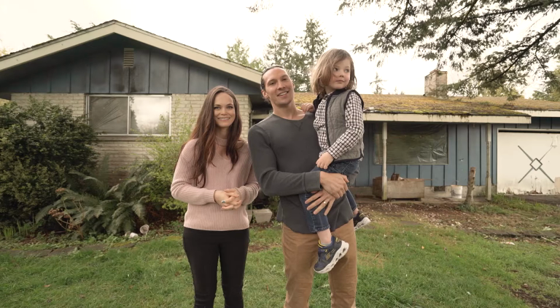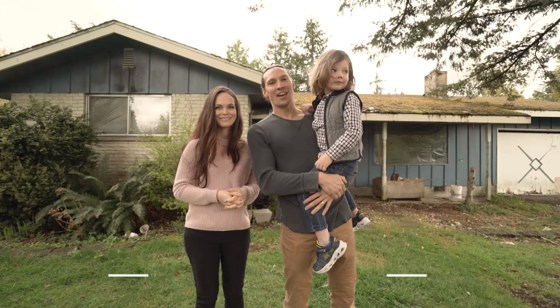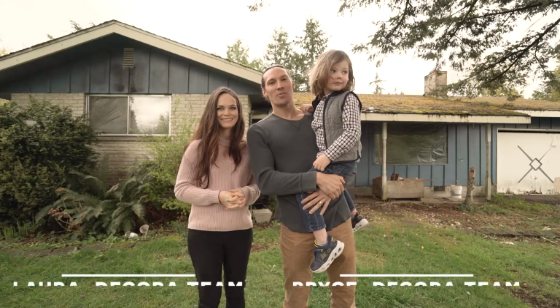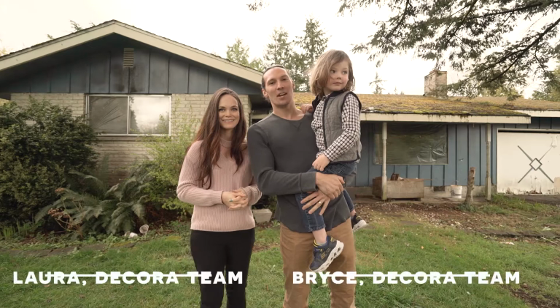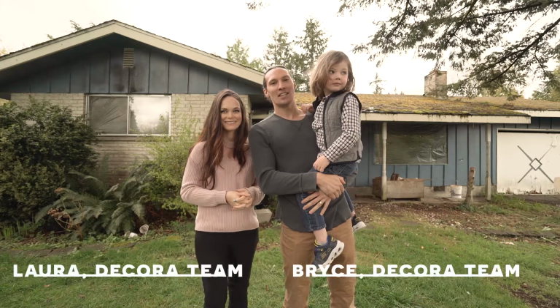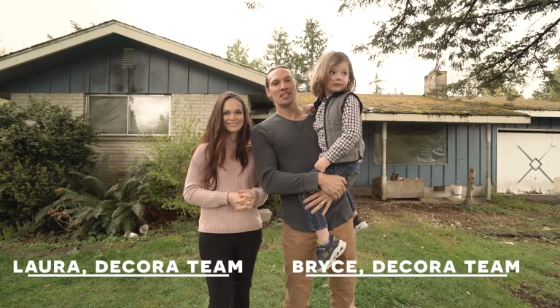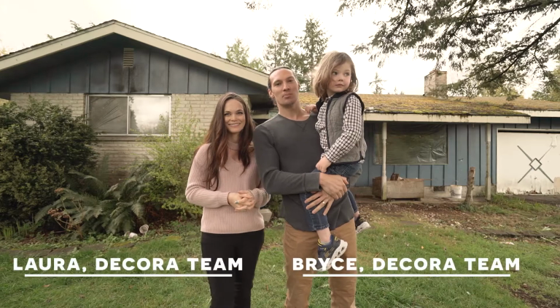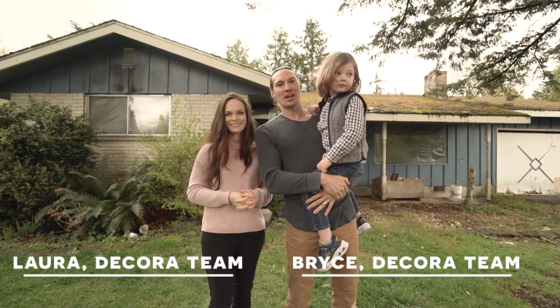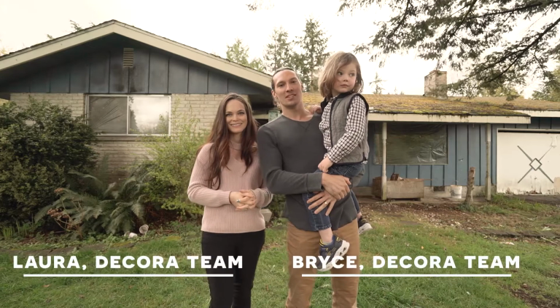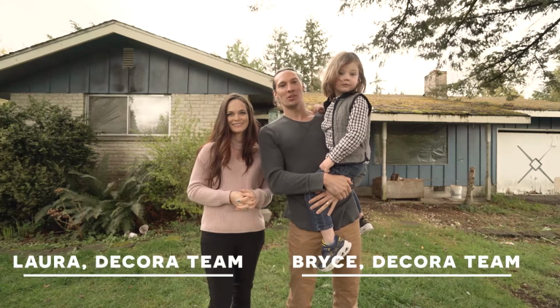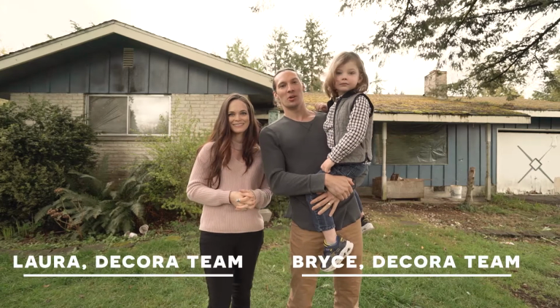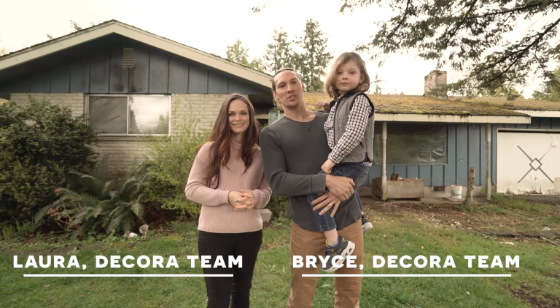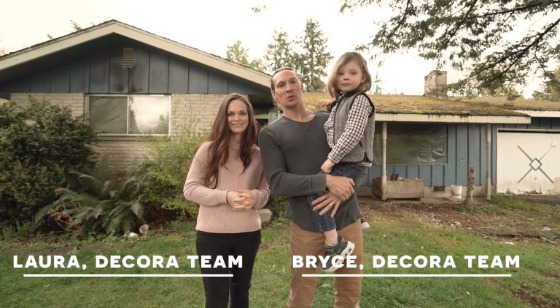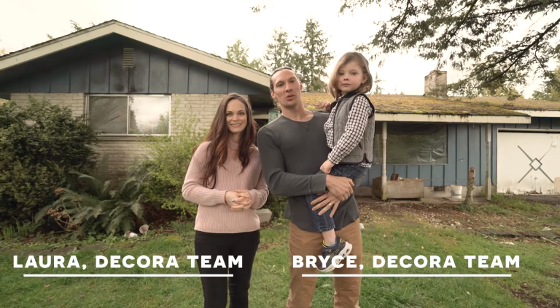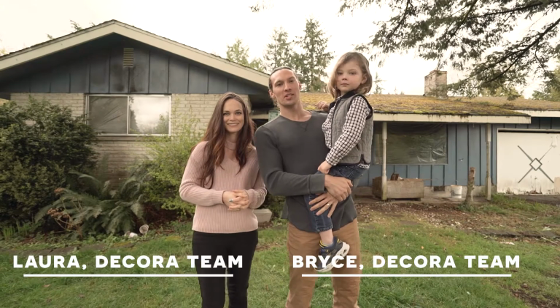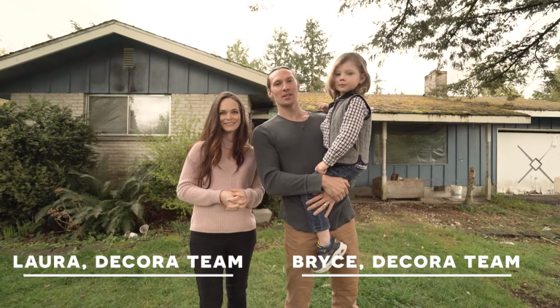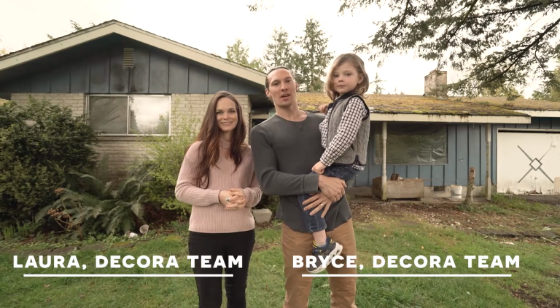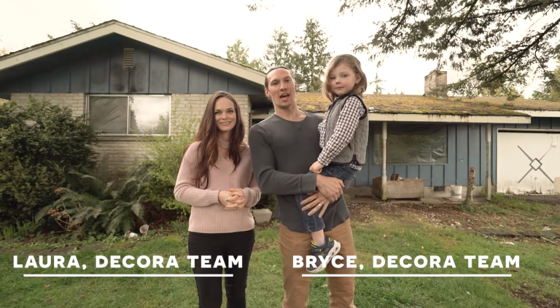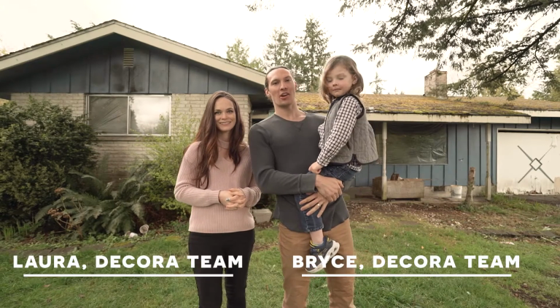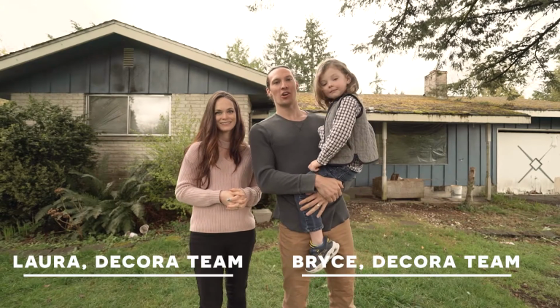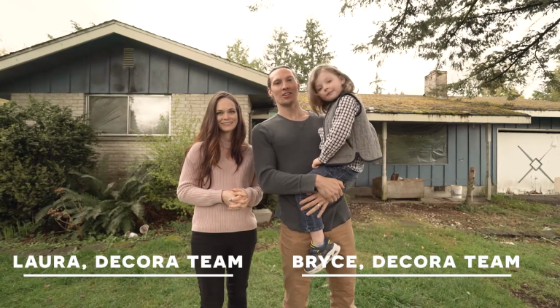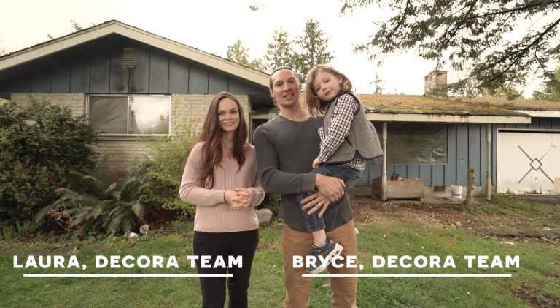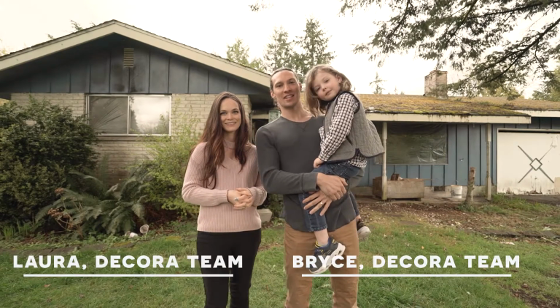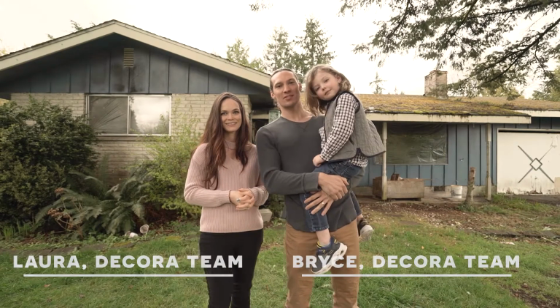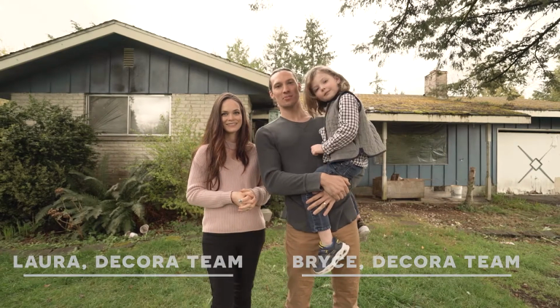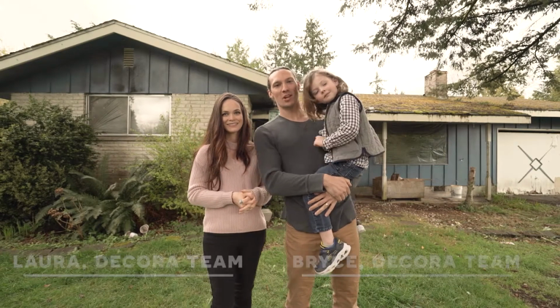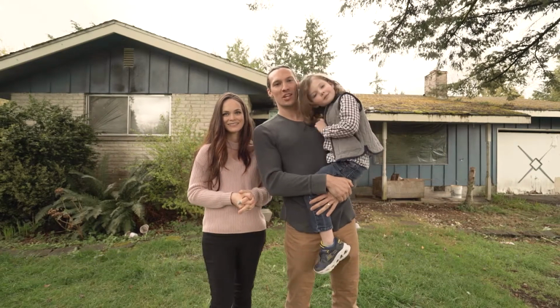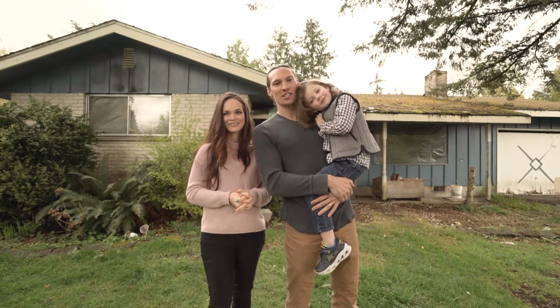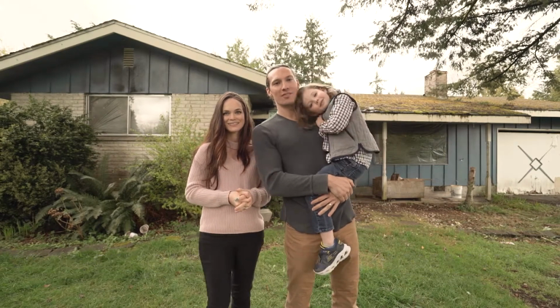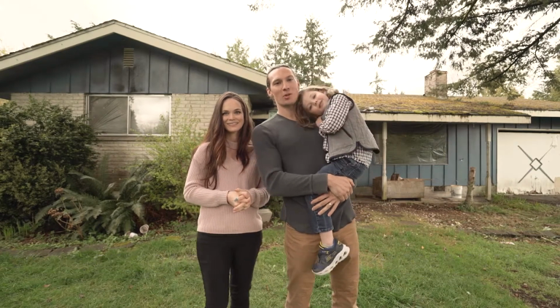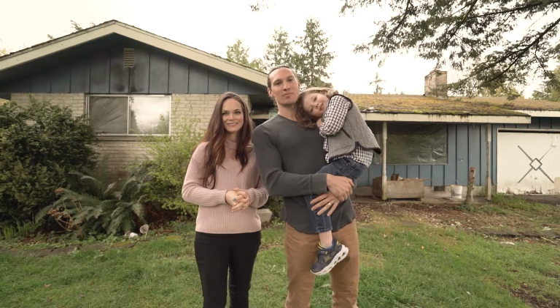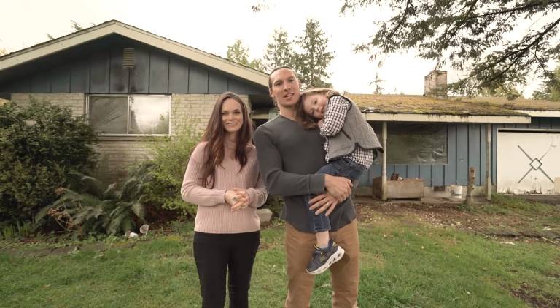Hey everybody, this is Bryce and Laura with Decor Team at our Lake Stephens project to give you an update.